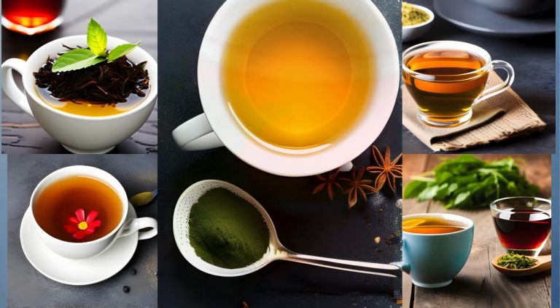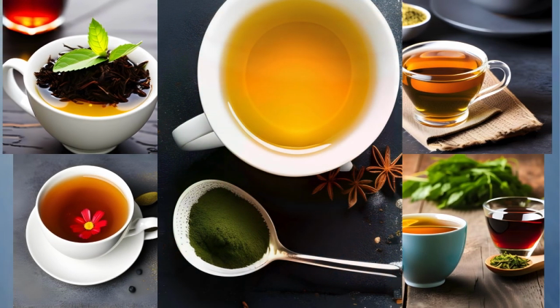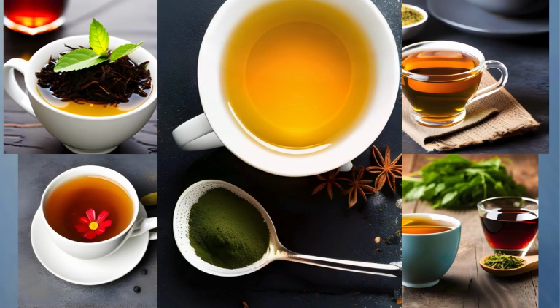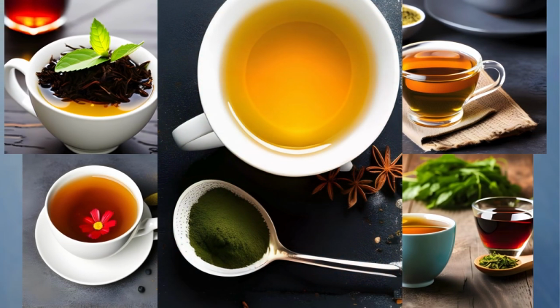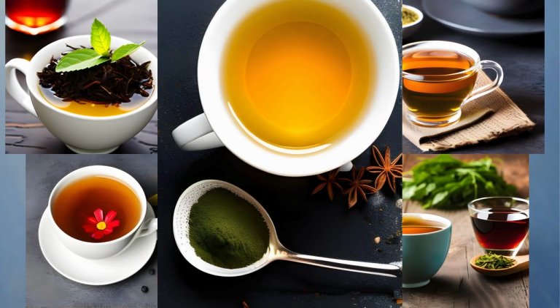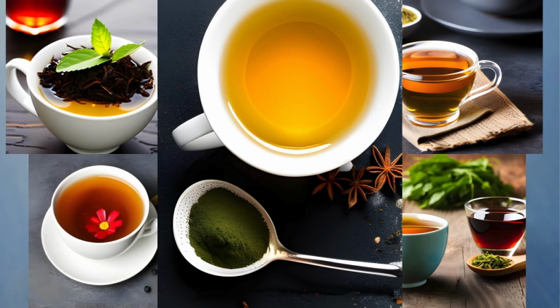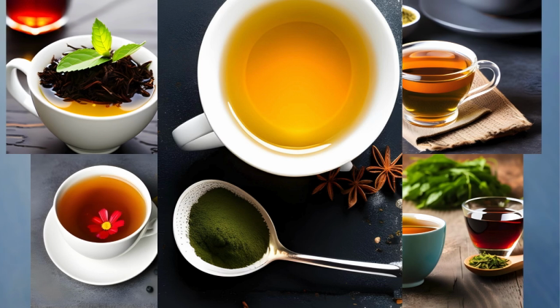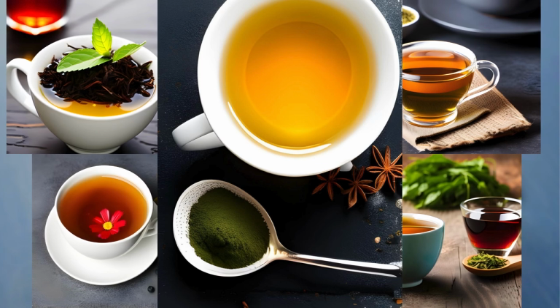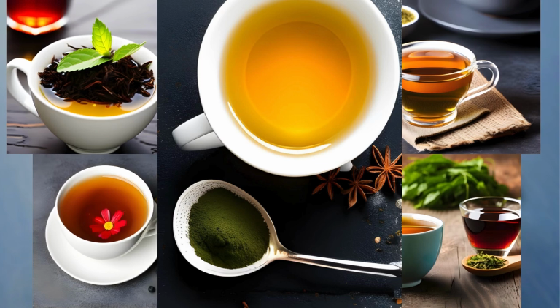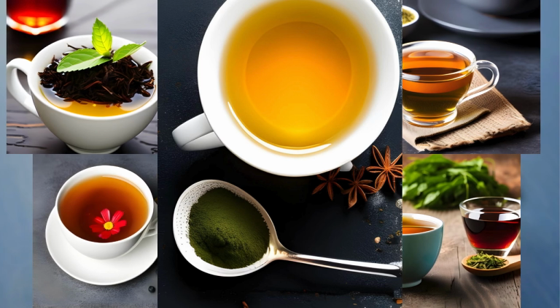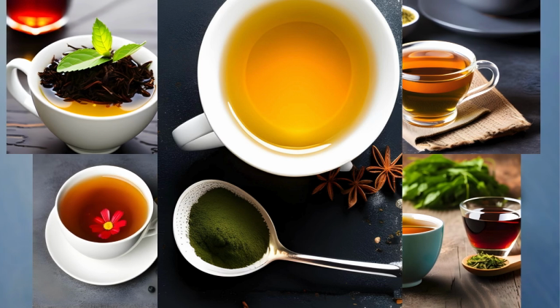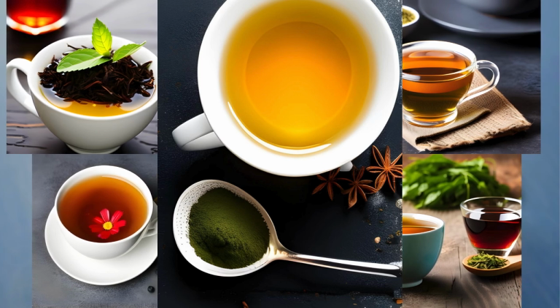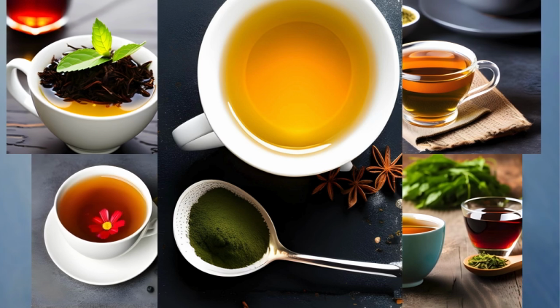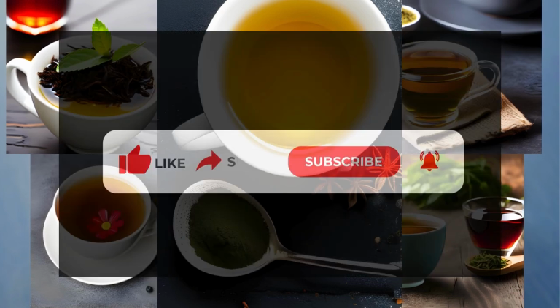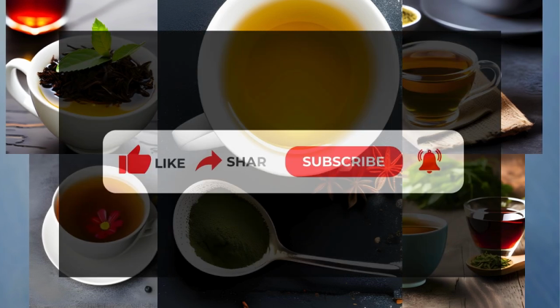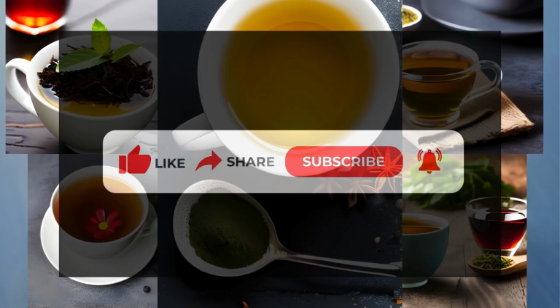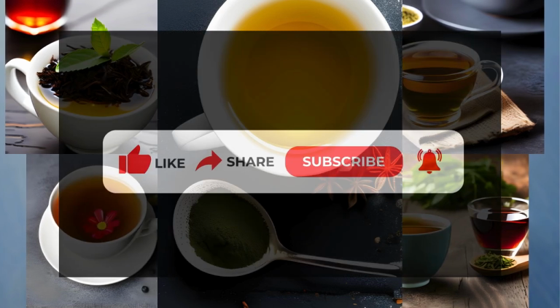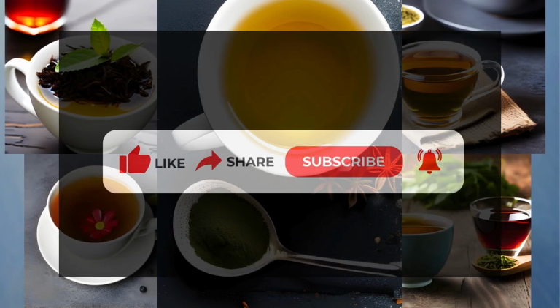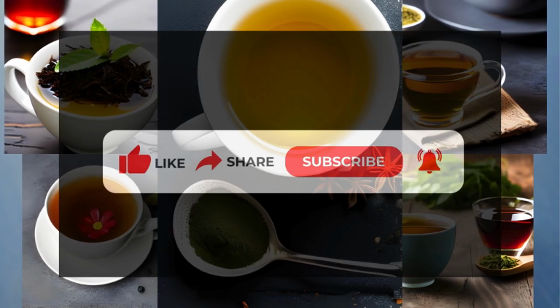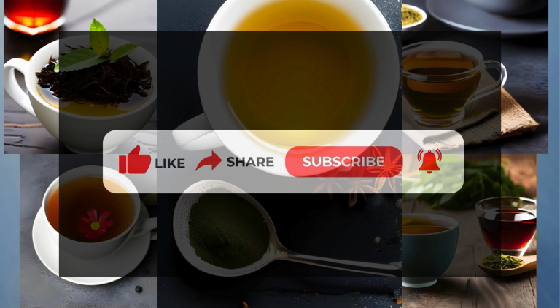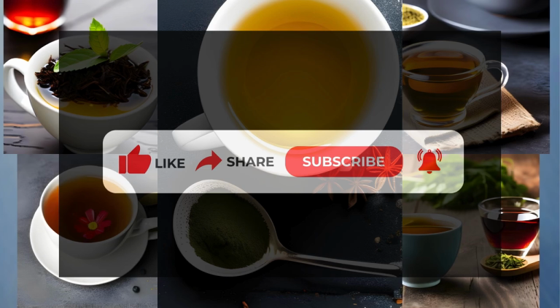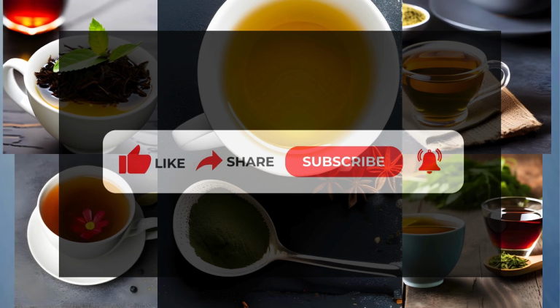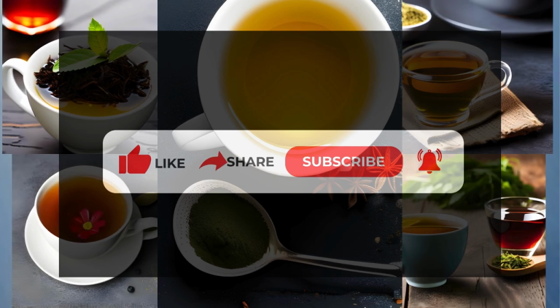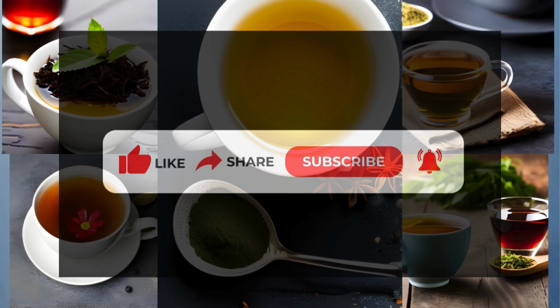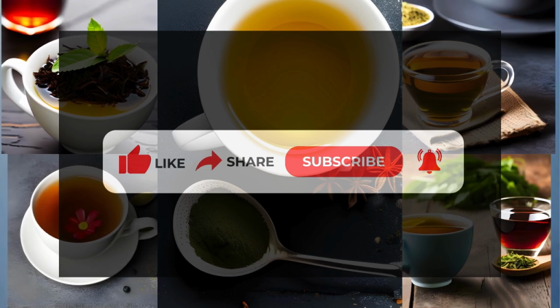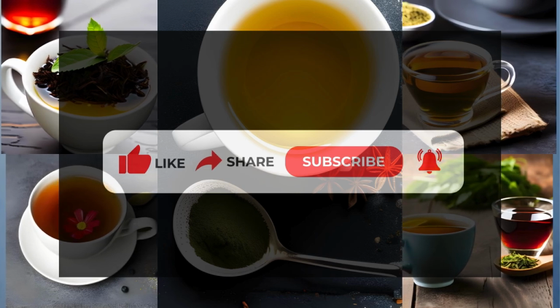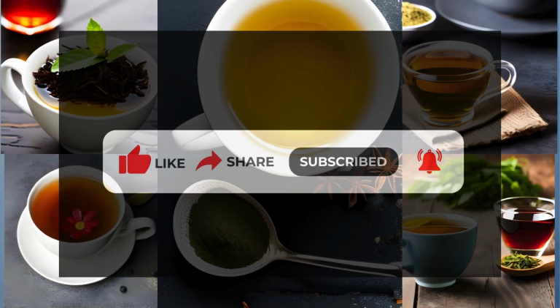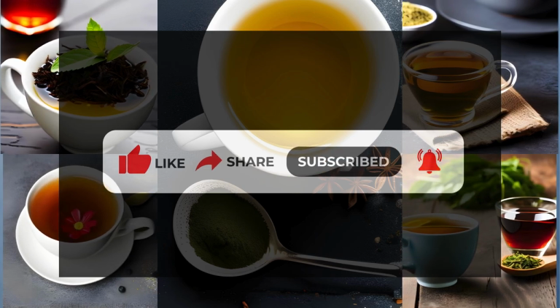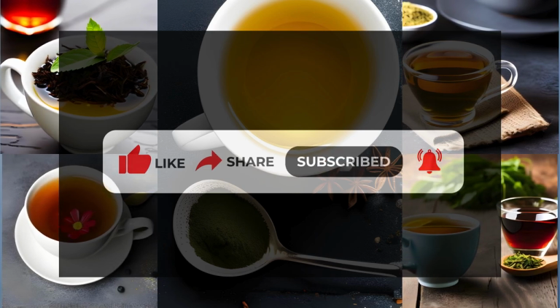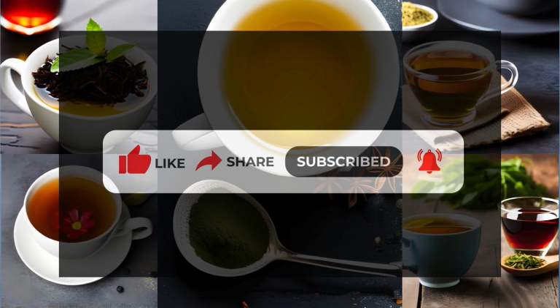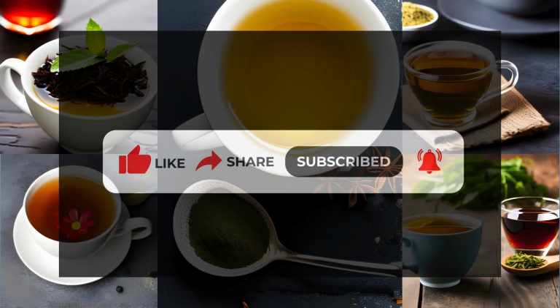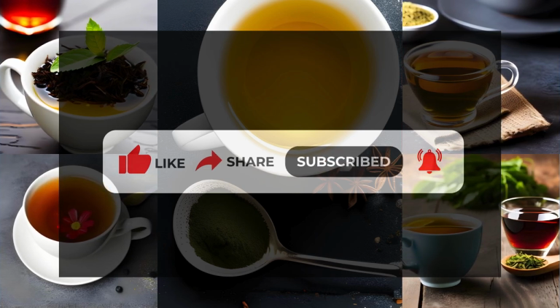We'll explore more exciting topics related to your well-being. Until then, stay healthy and keep sipping on that cup of goodness. Cheers!